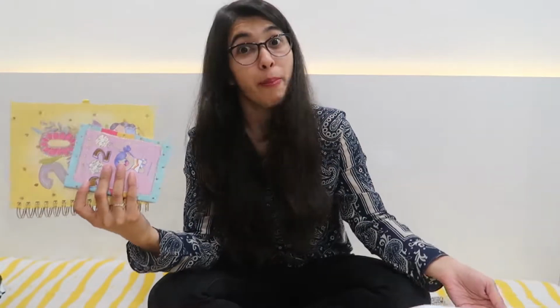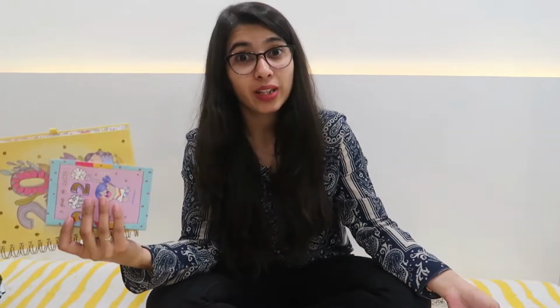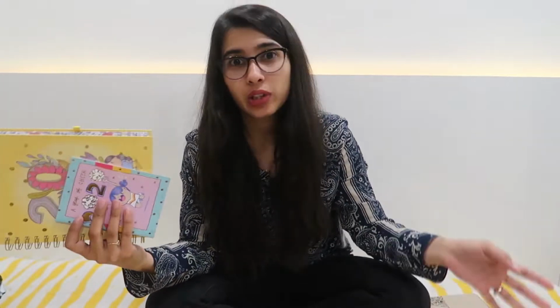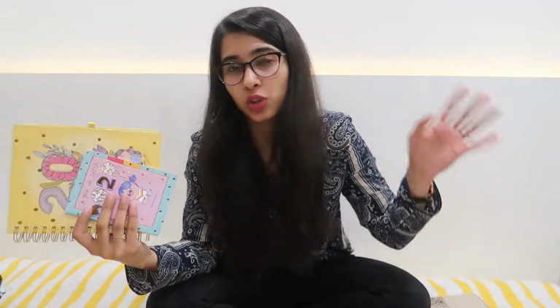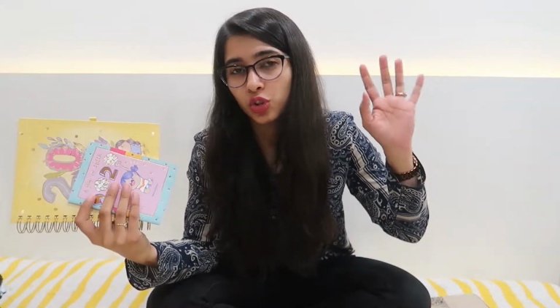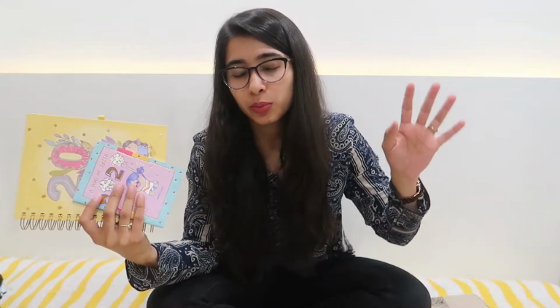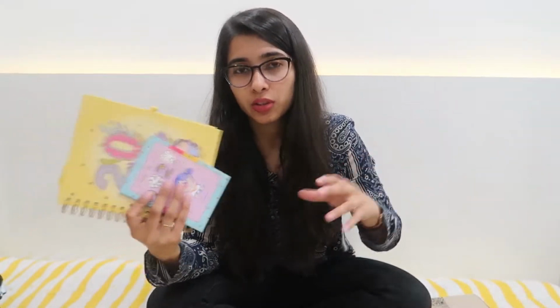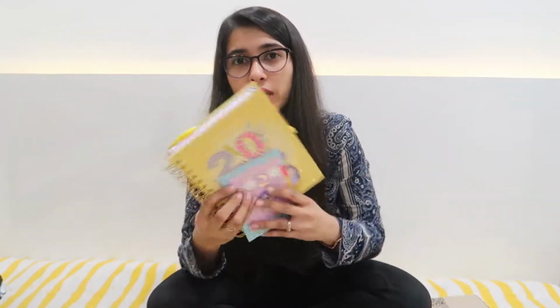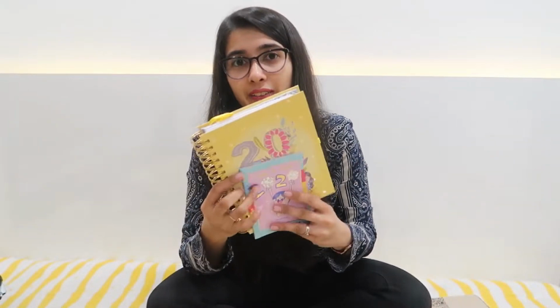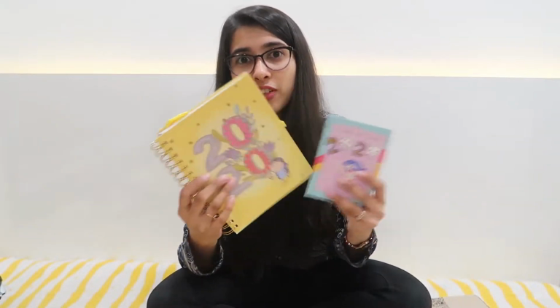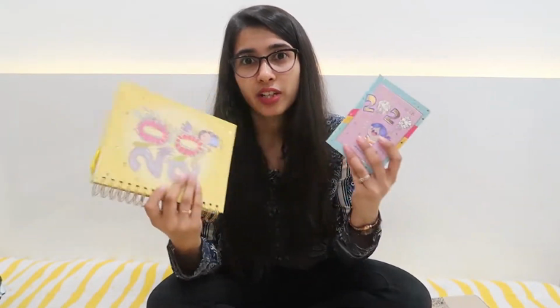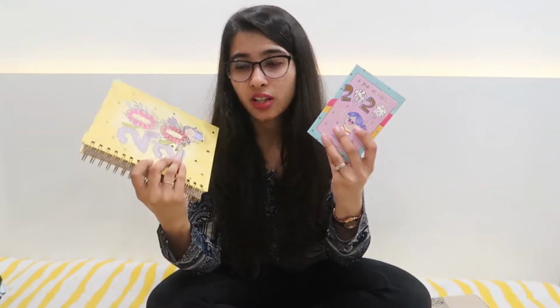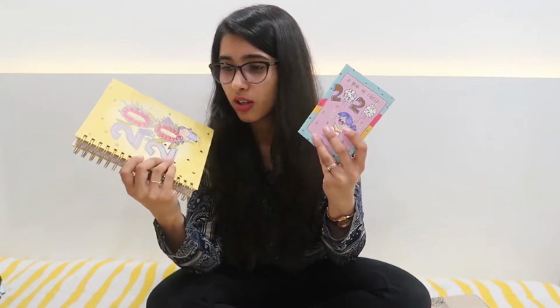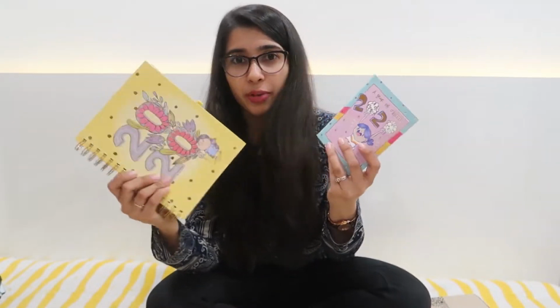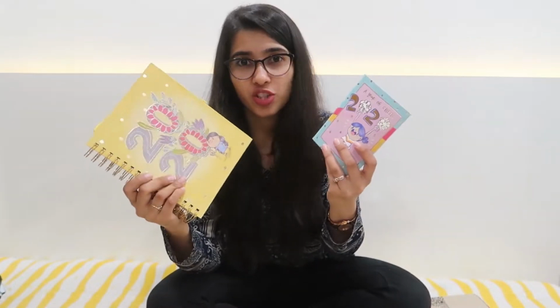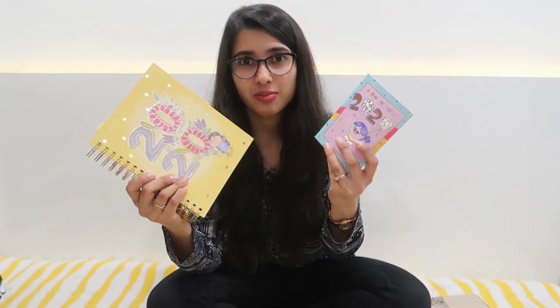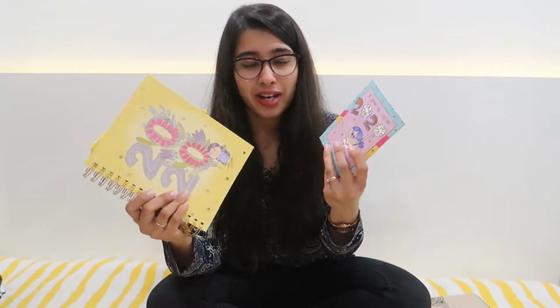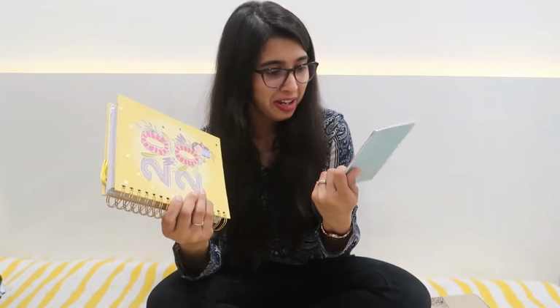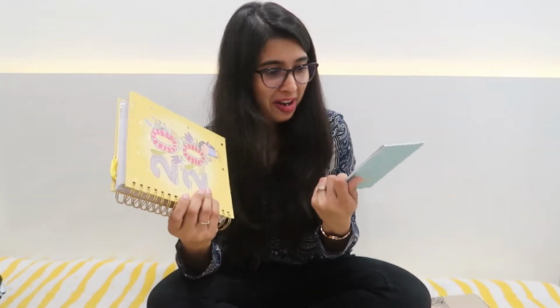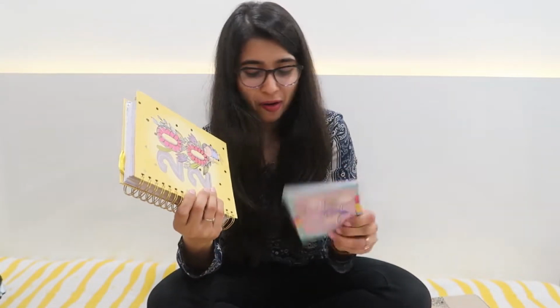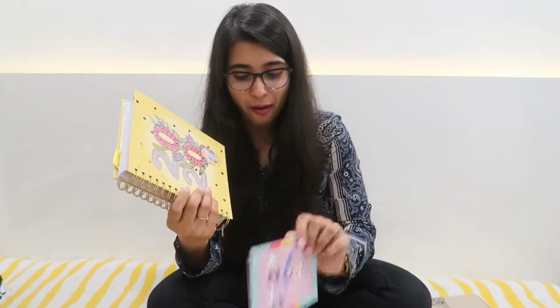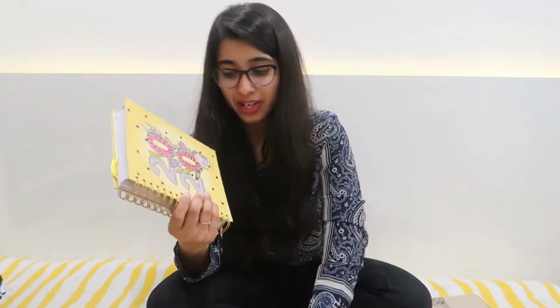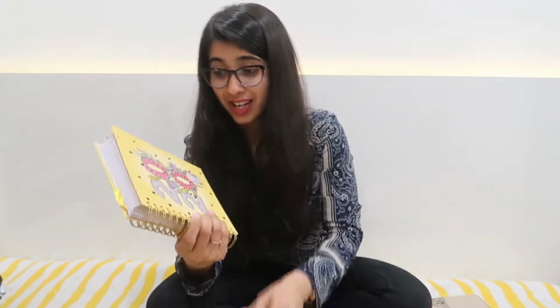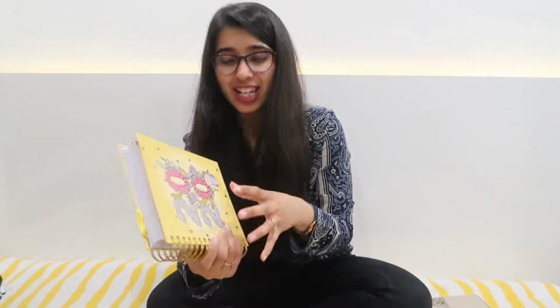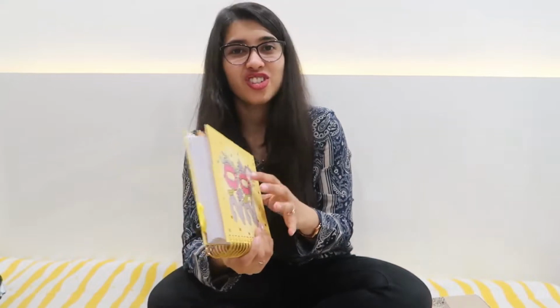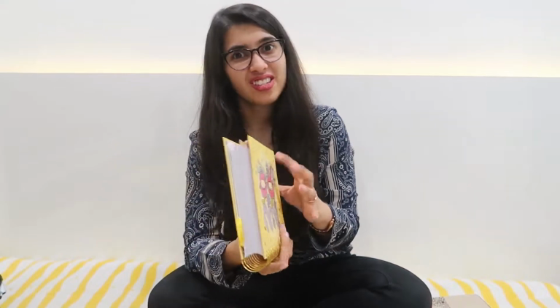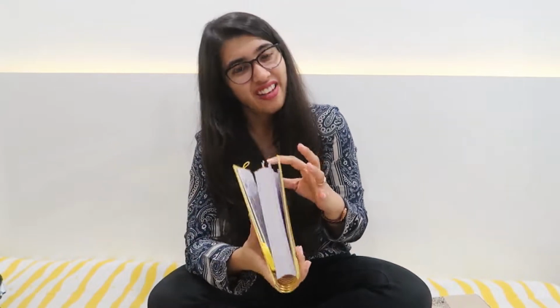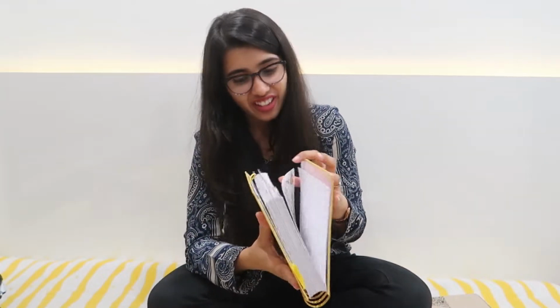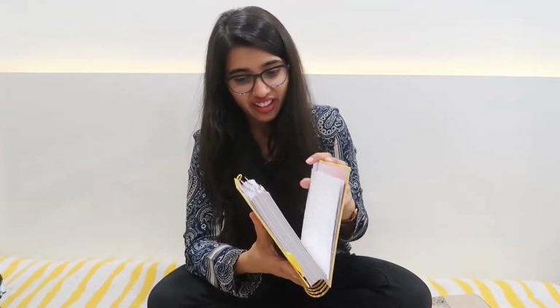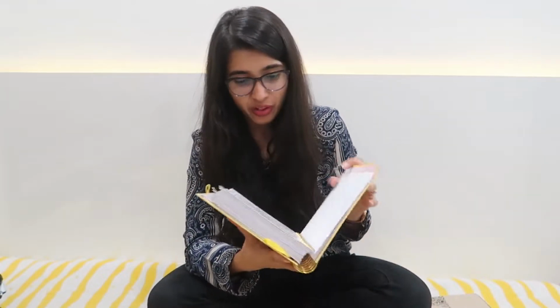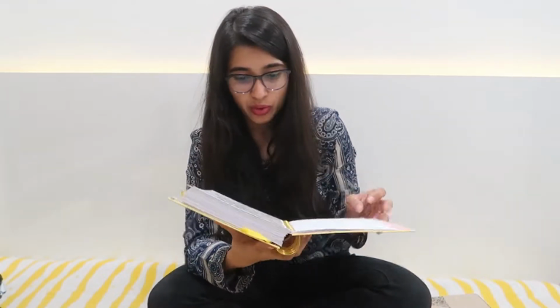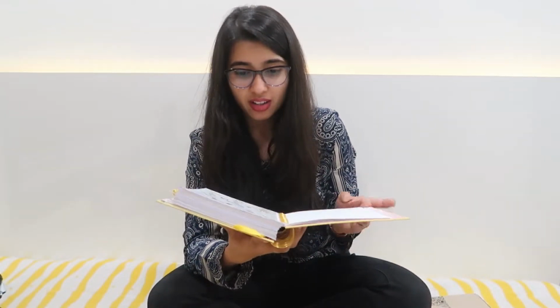By the way, this is not sponsored. I have literally purchased my copy. It's just that I really love her work.